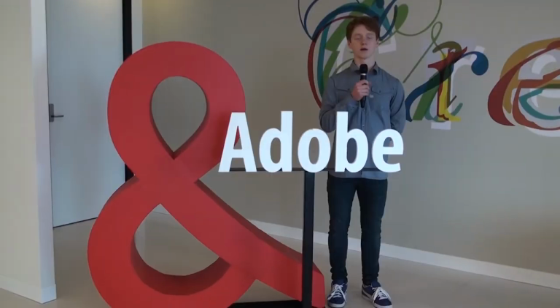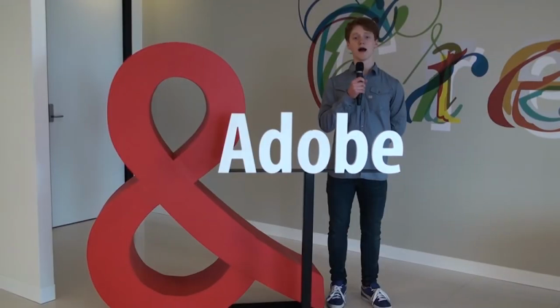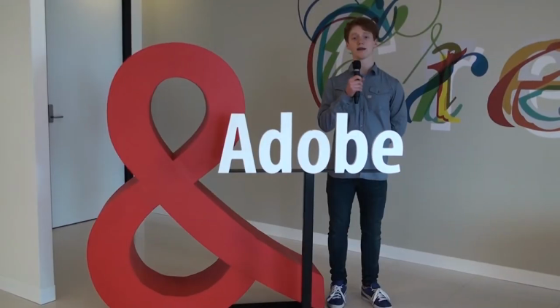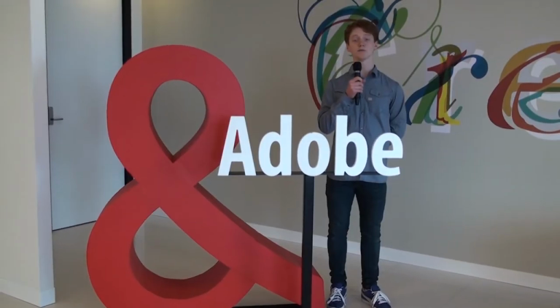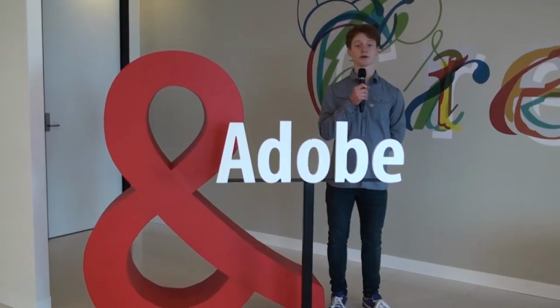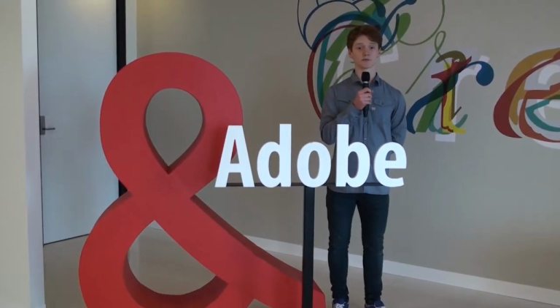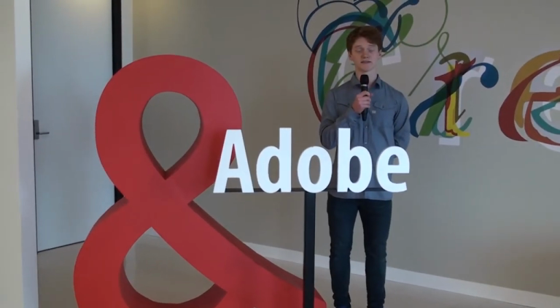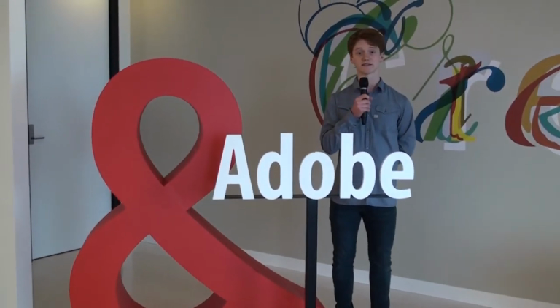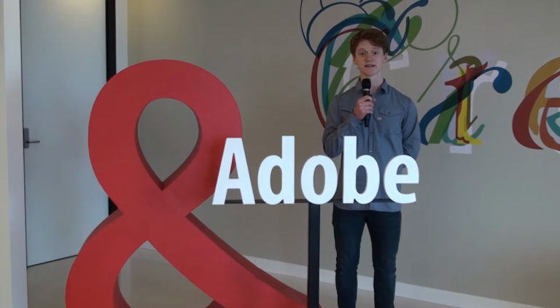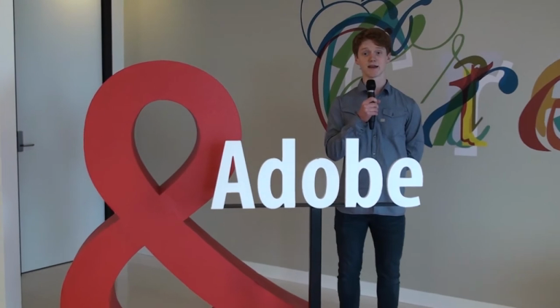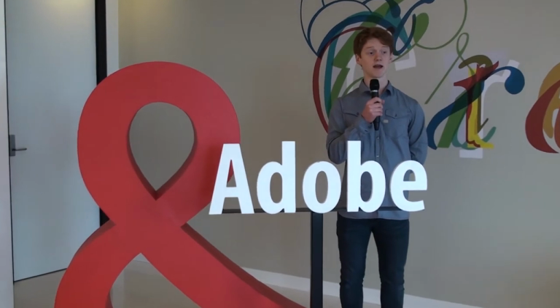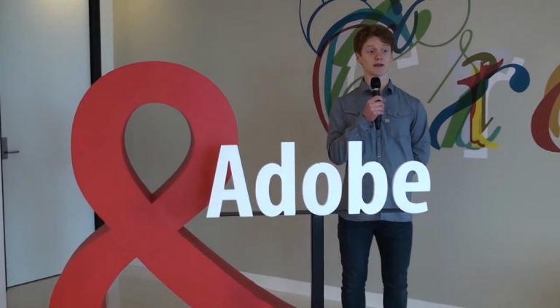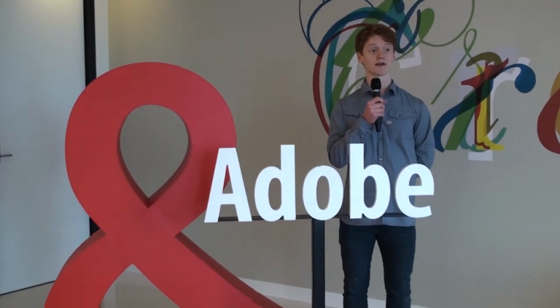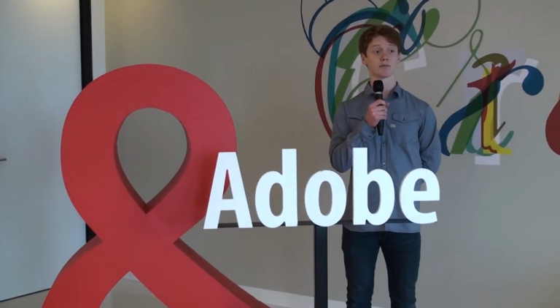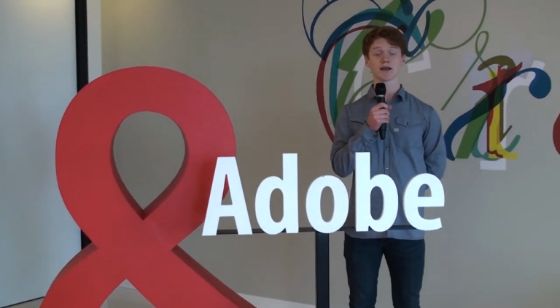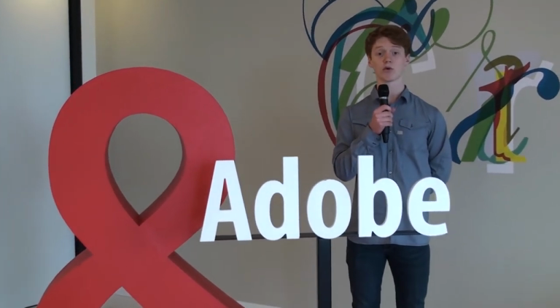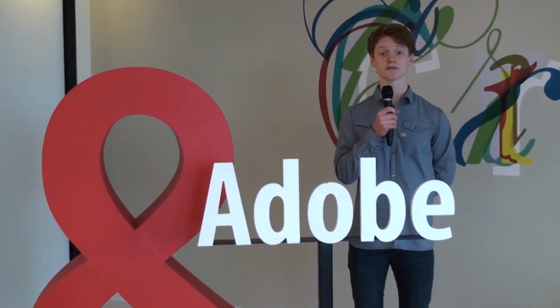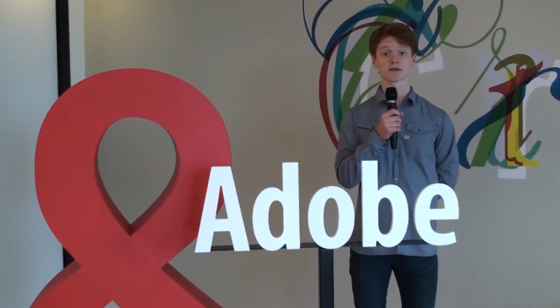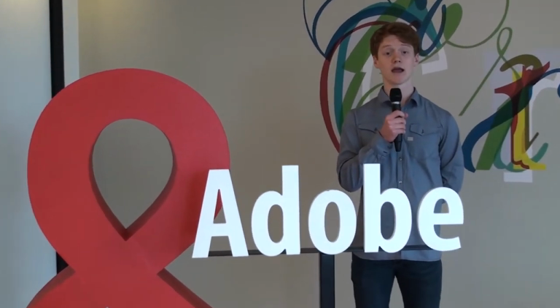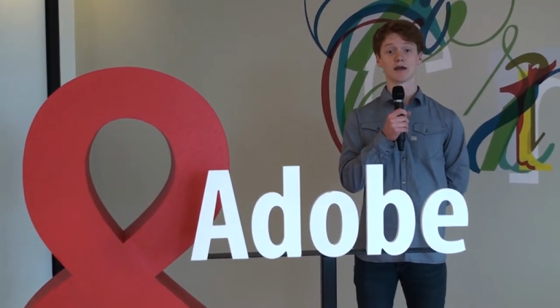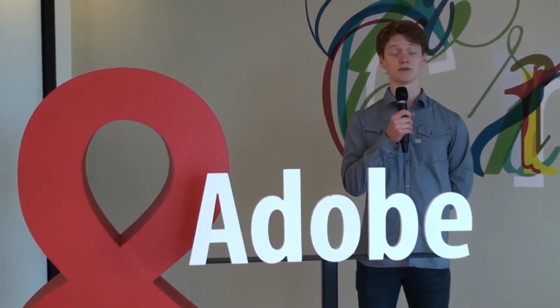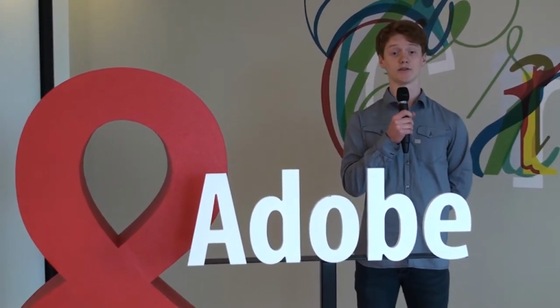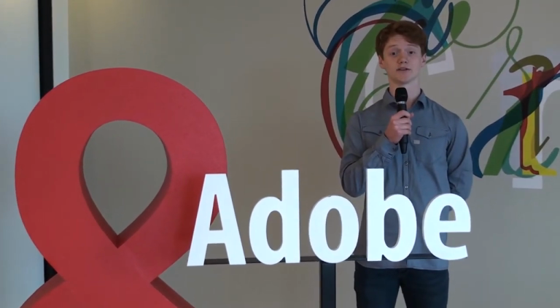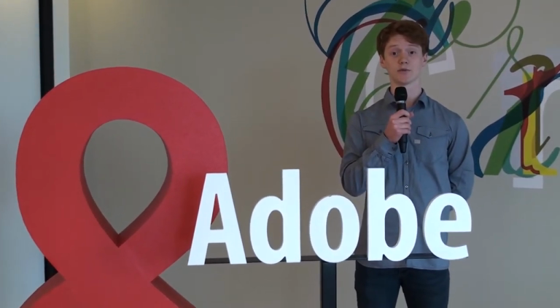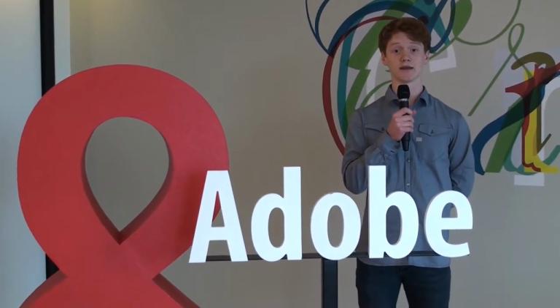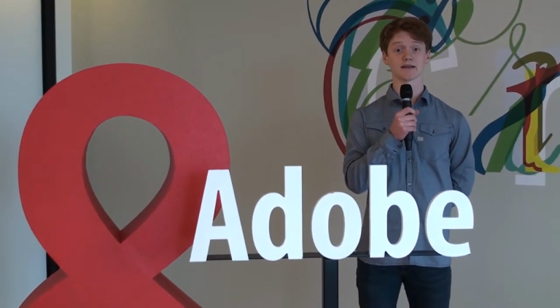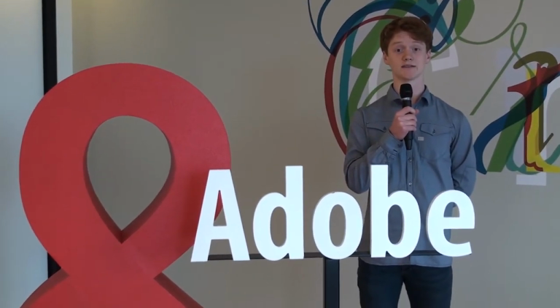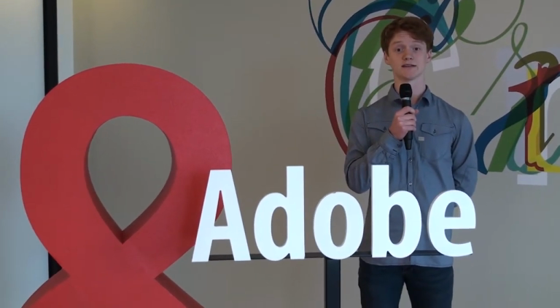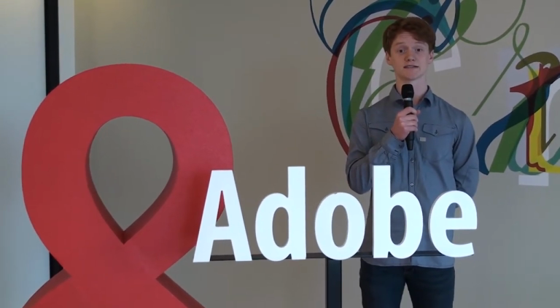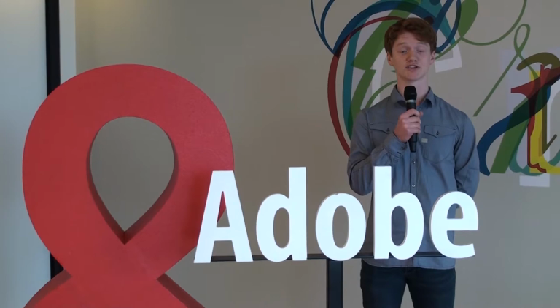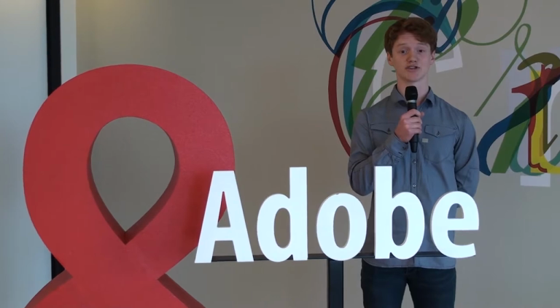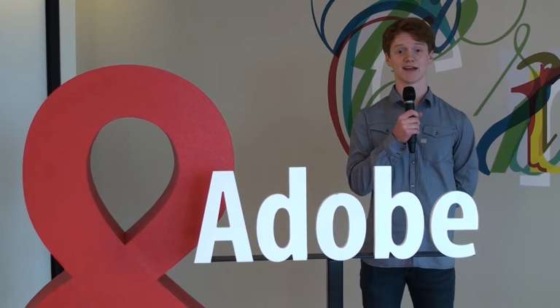Hi, I'm Luca from Sydney Distance Ed and I'm here at Adobe Headquarters to do the Adobe and Sydney Distance Education Day.